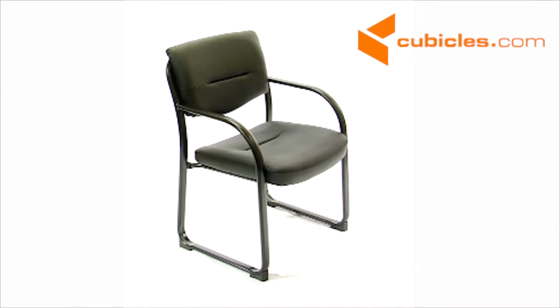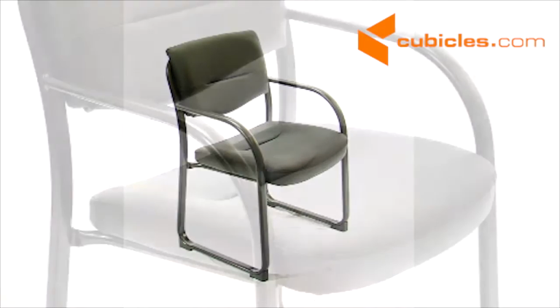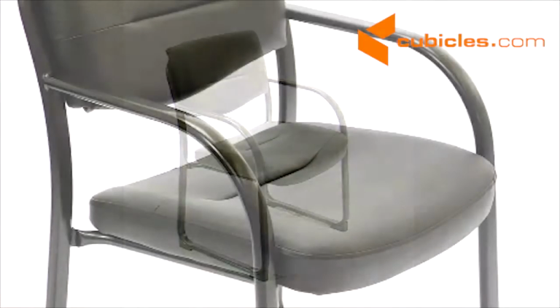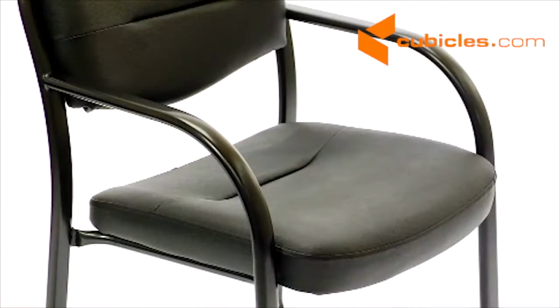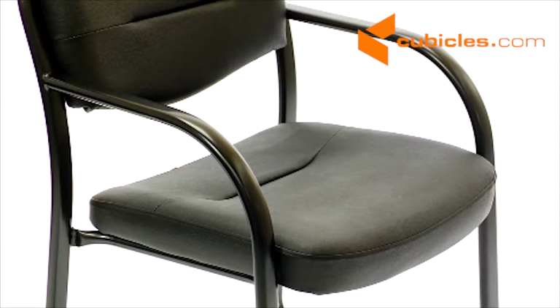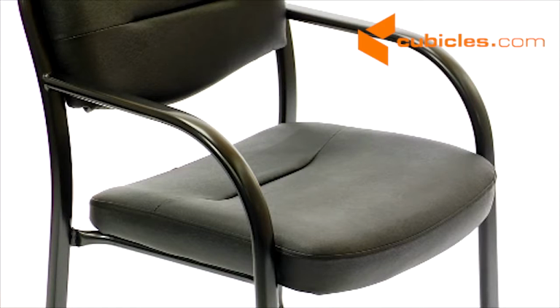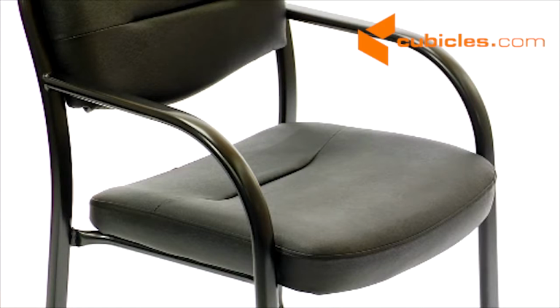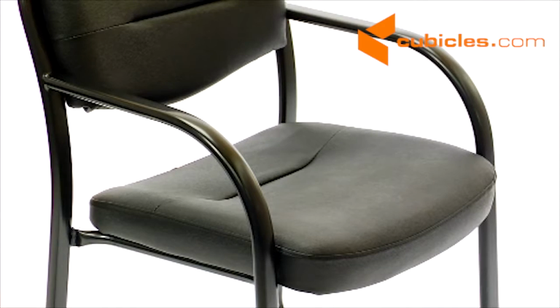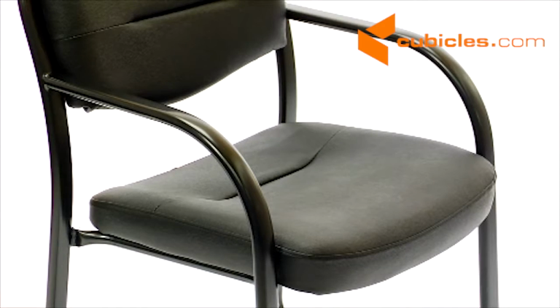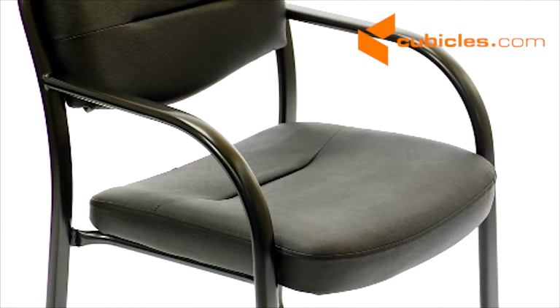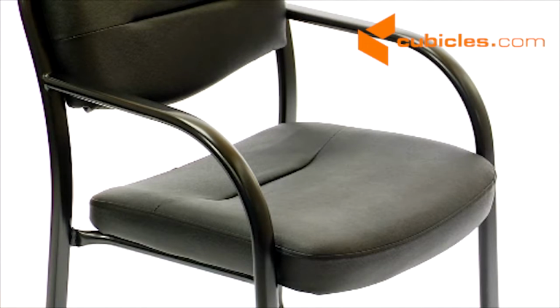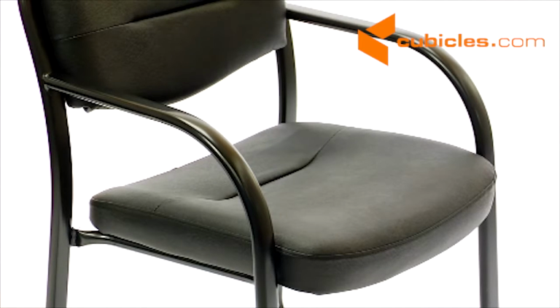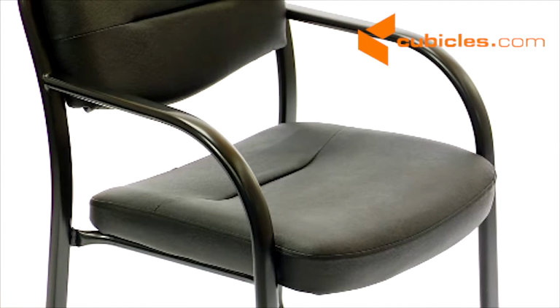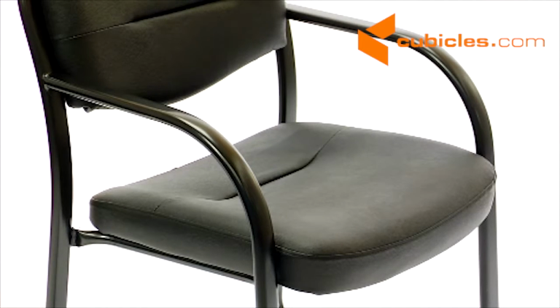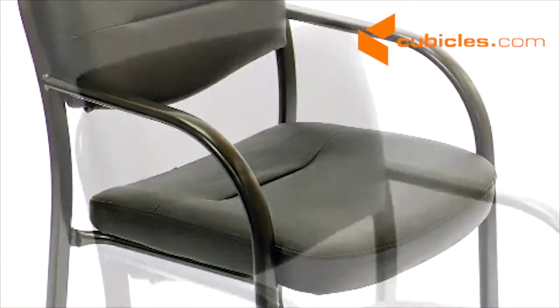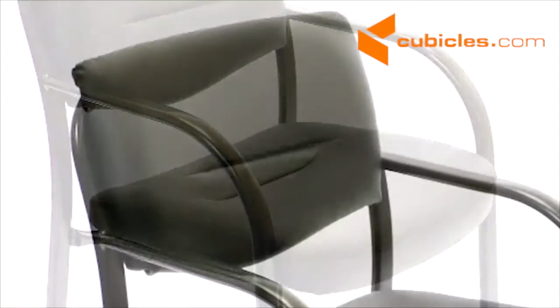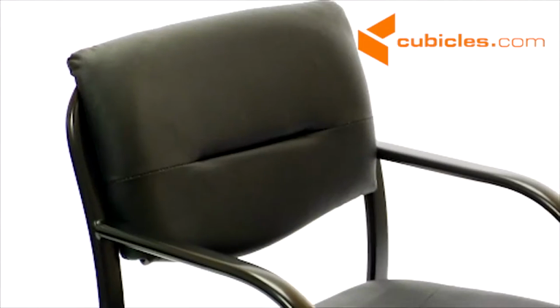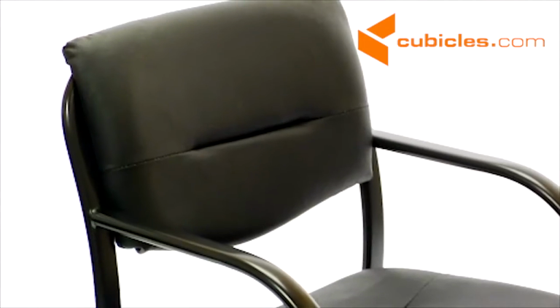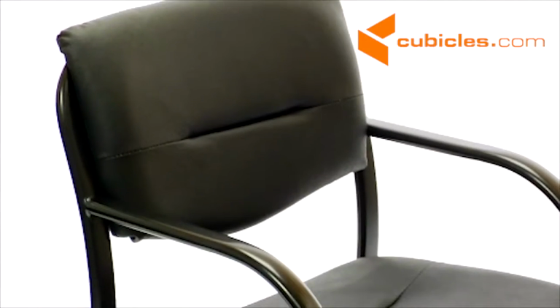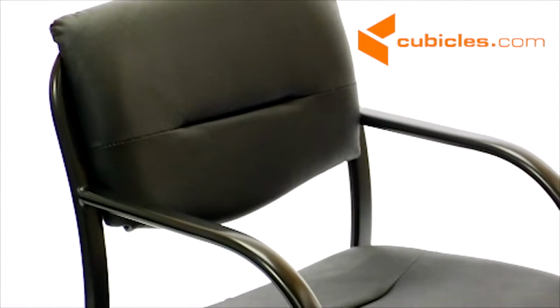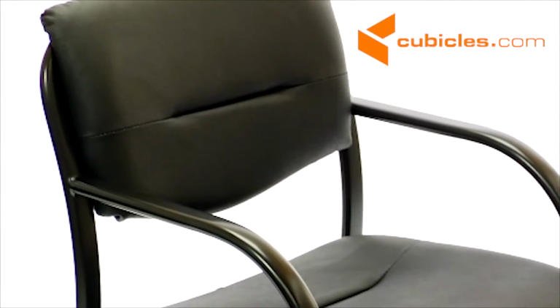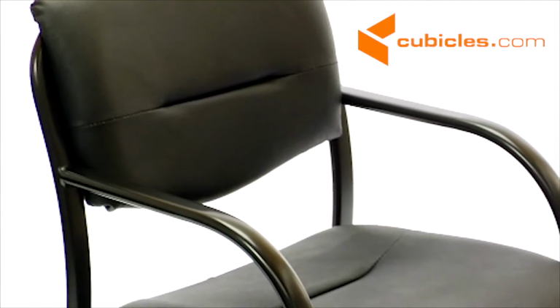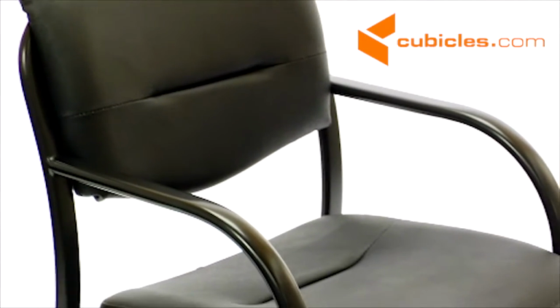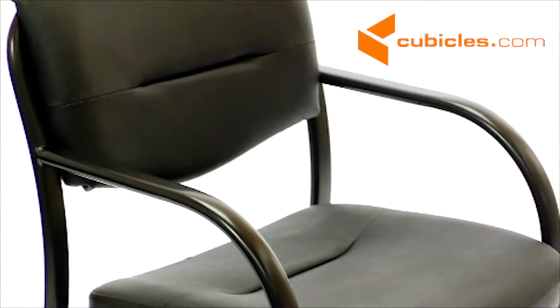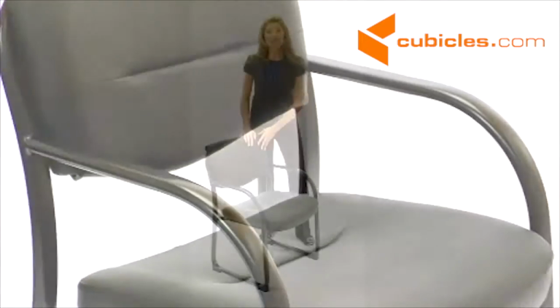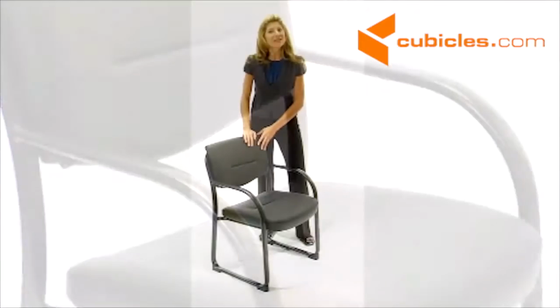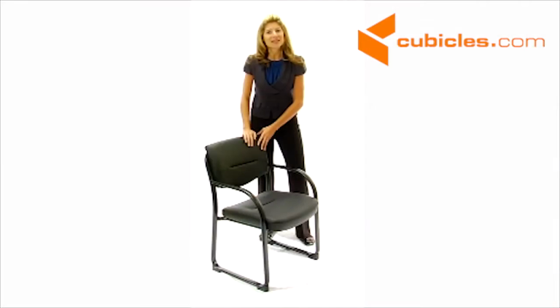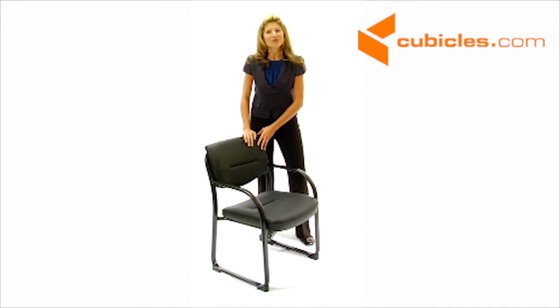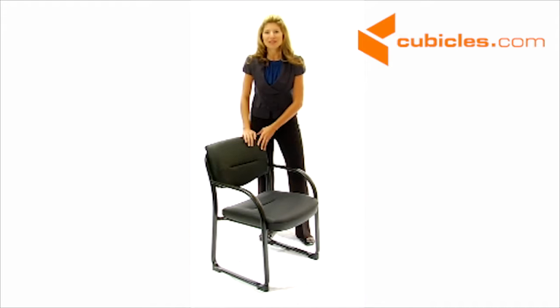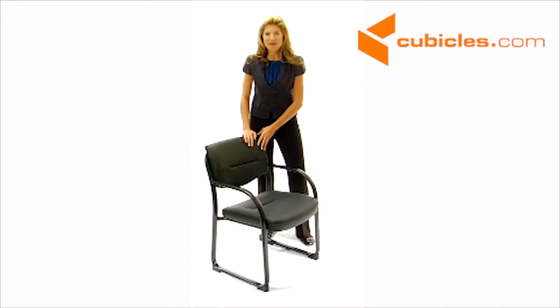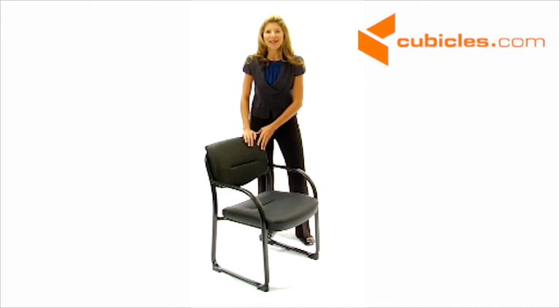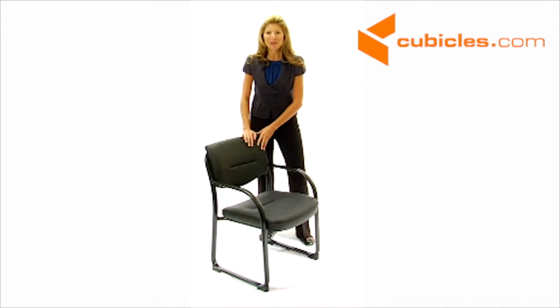Whether it's a conference room or a waiting room, this black leather executive side chair fits in just about anywhere.